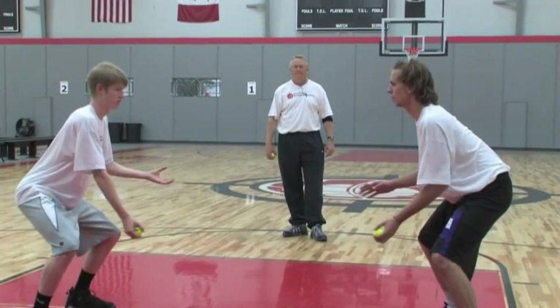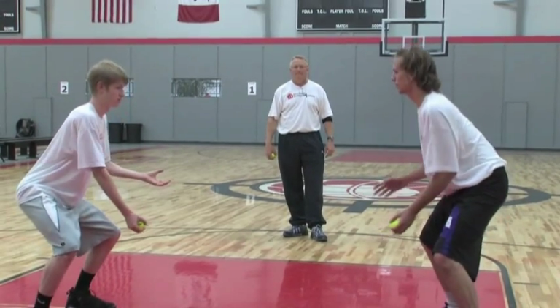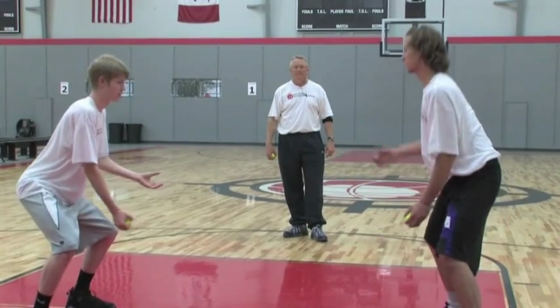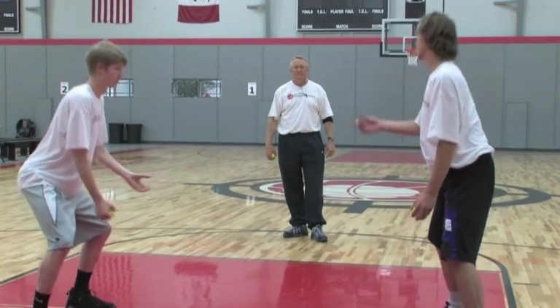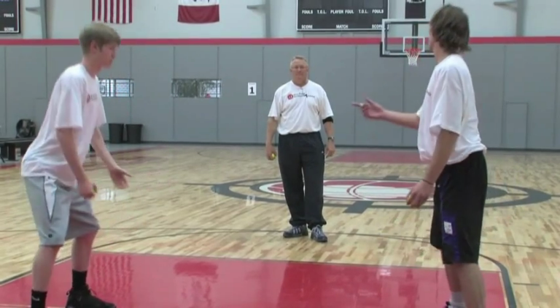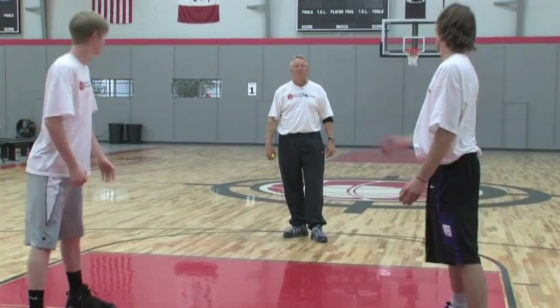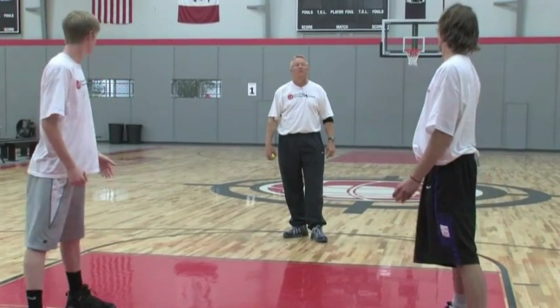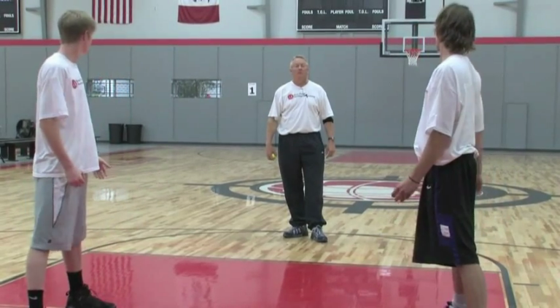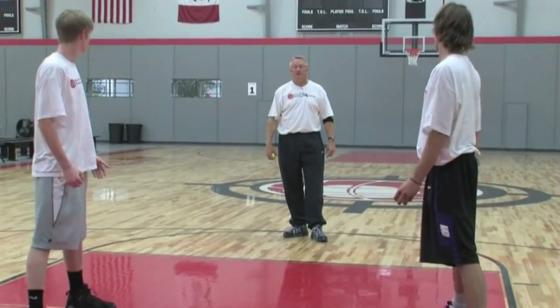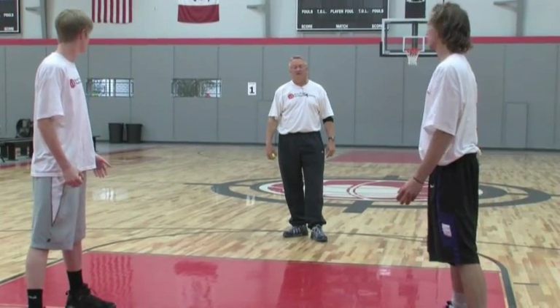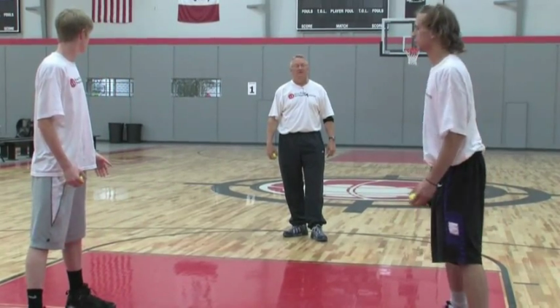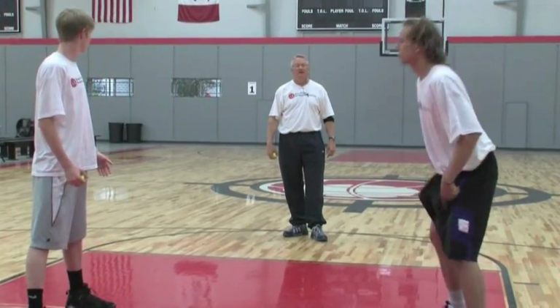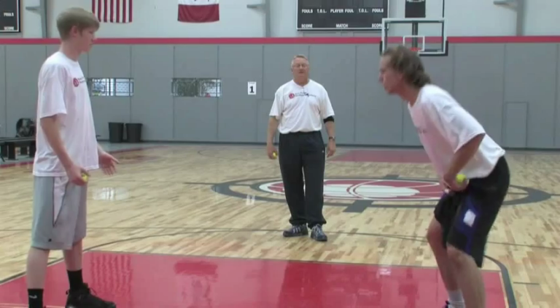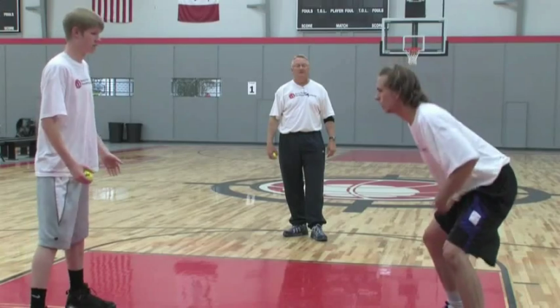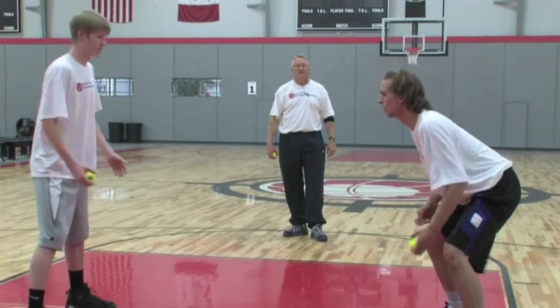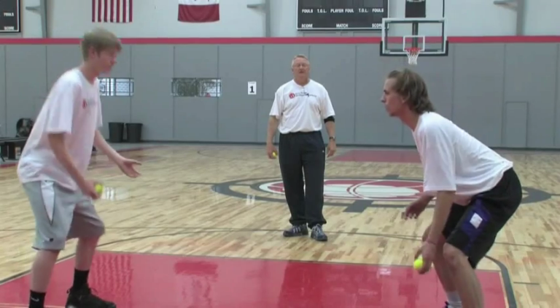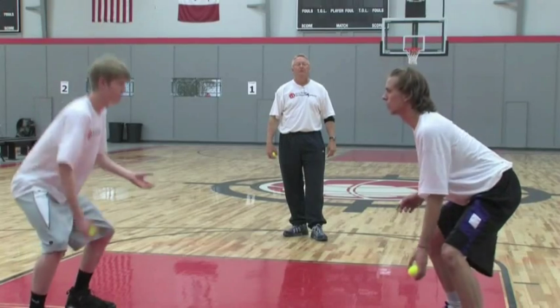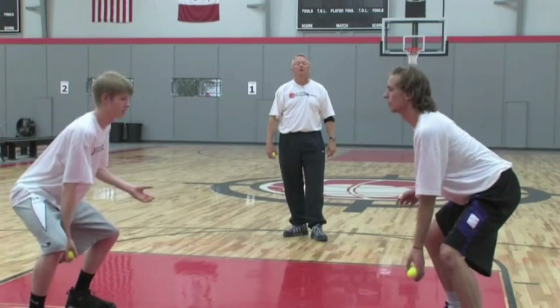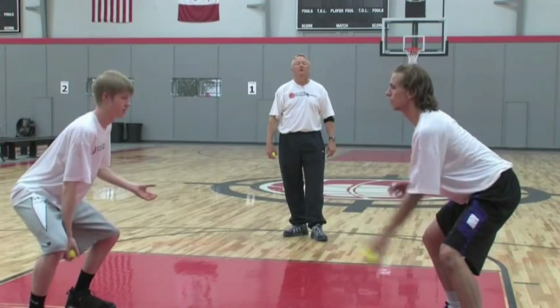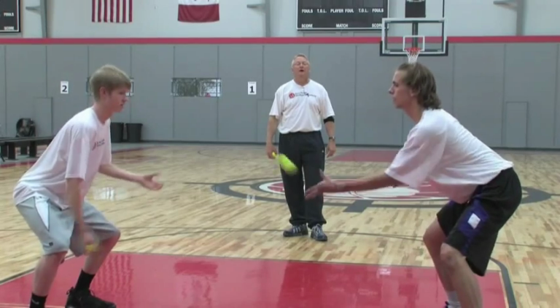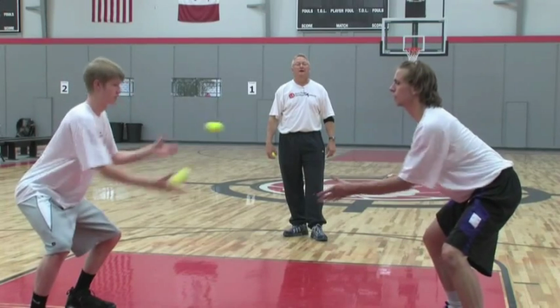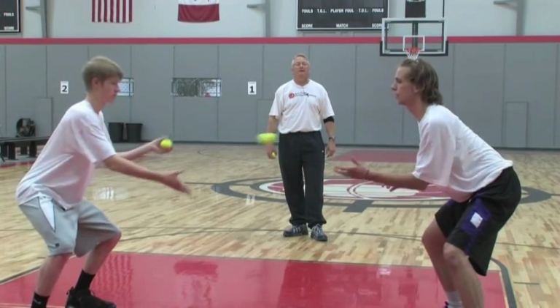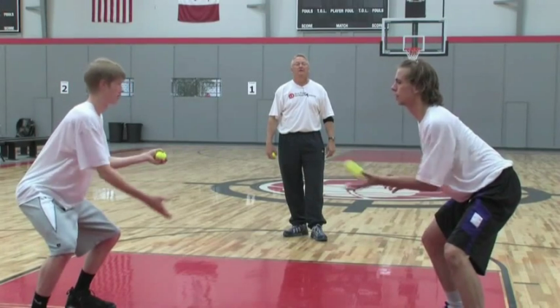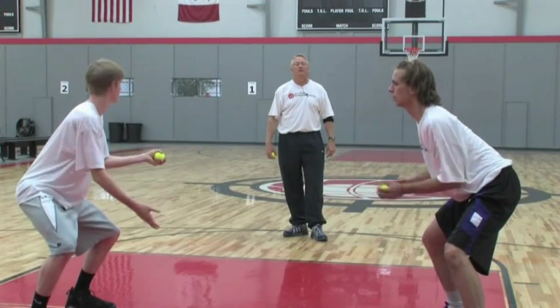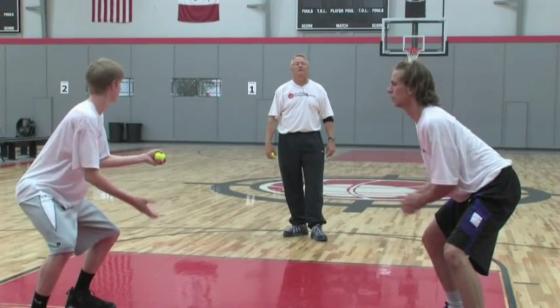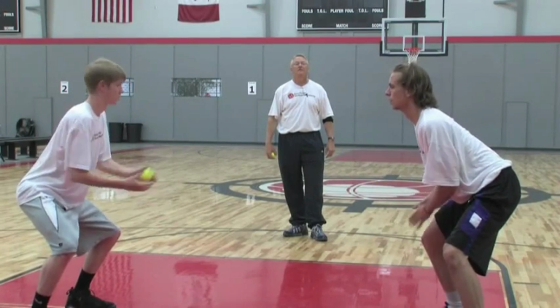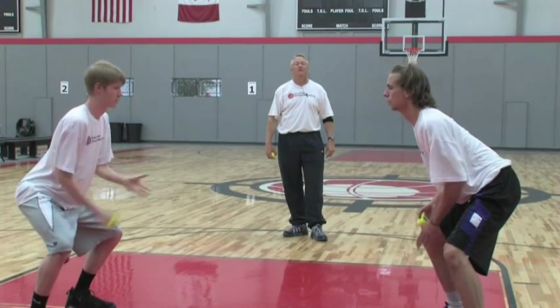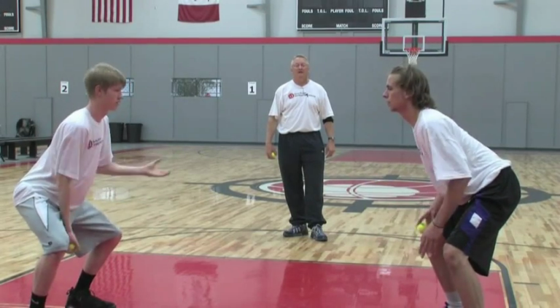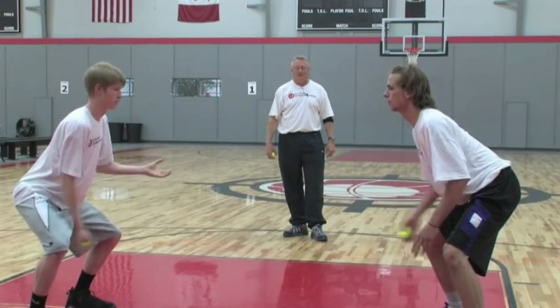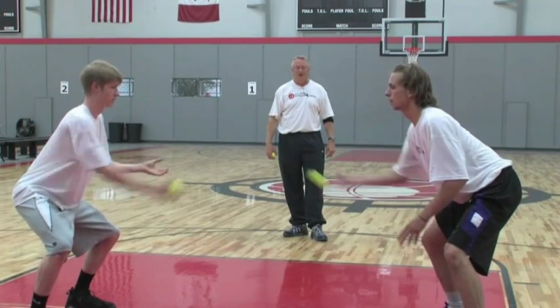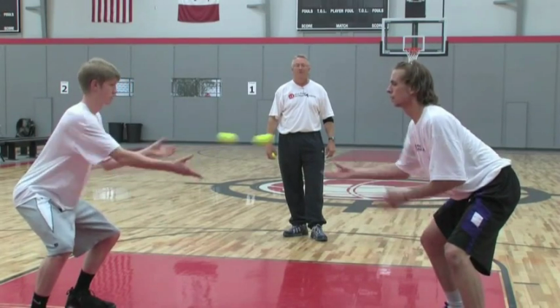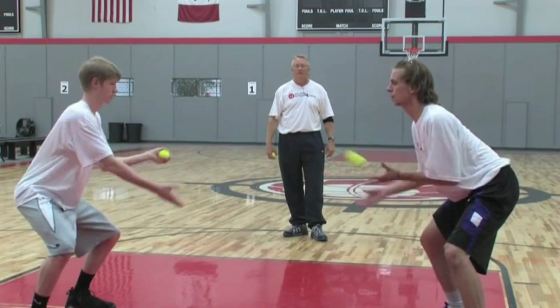Wait — I'm throwing it to his left hand? Throw it to his left hand. Put it in your right hand, throw it to his left hand. There you go. Go.